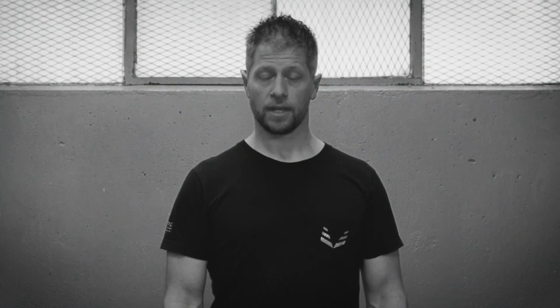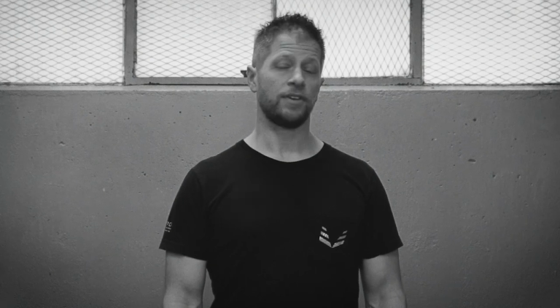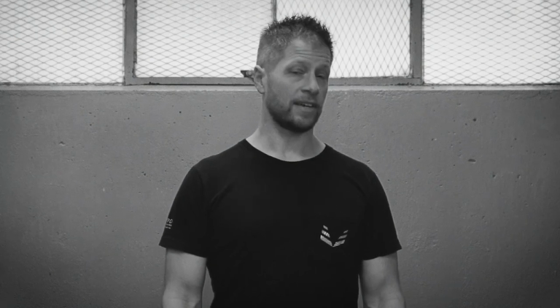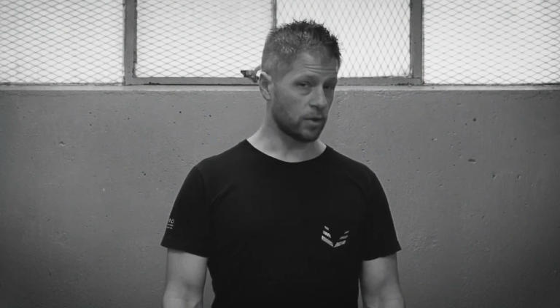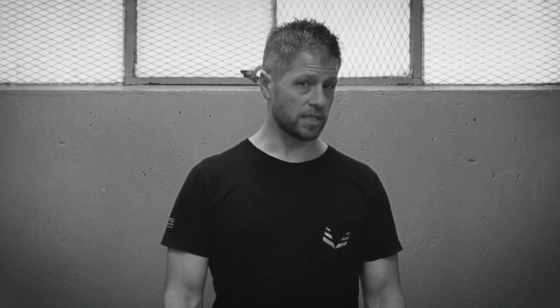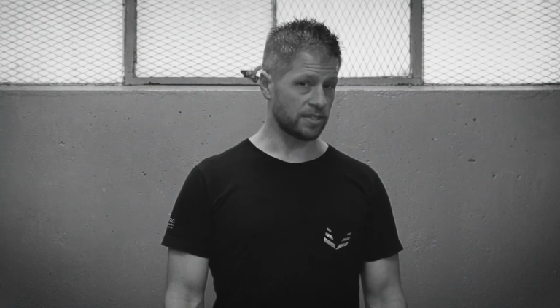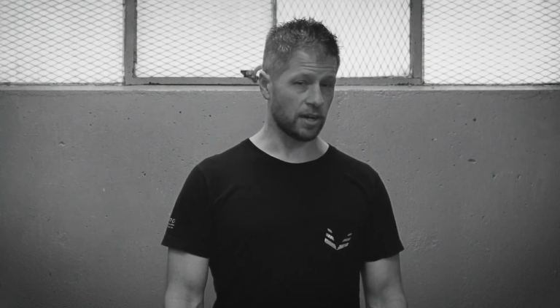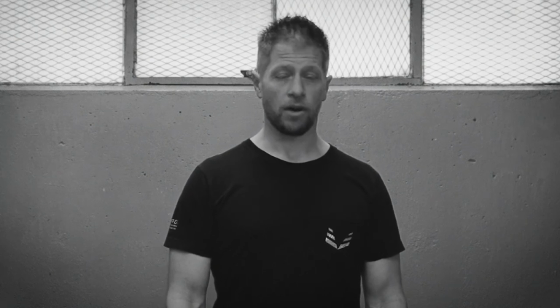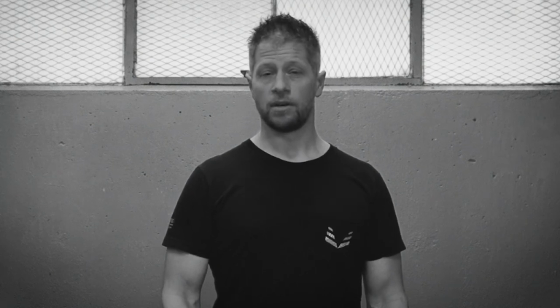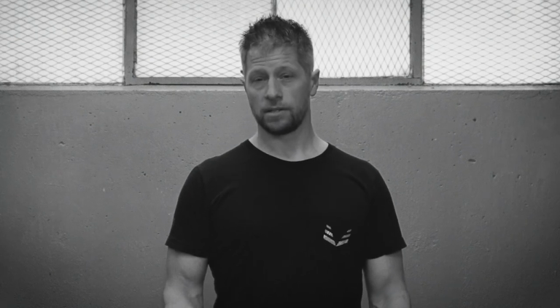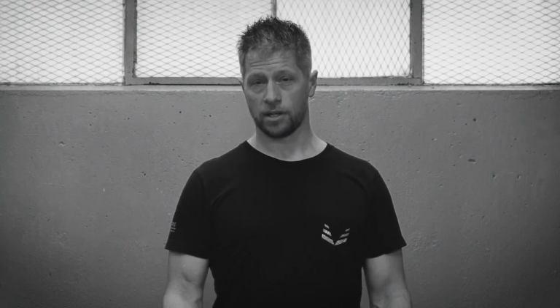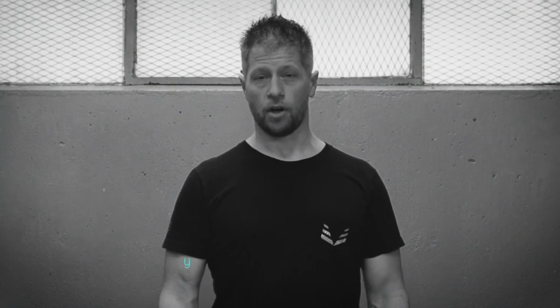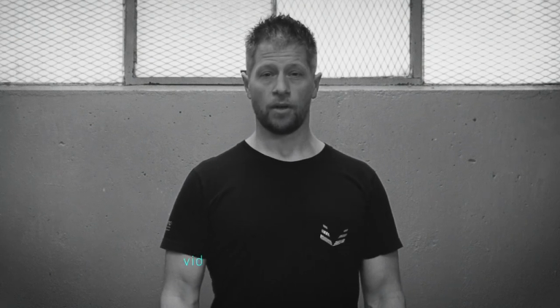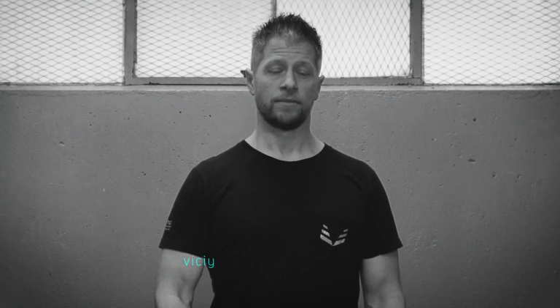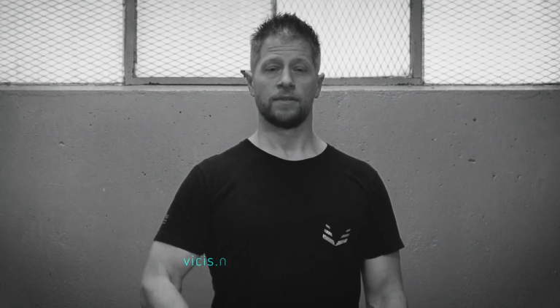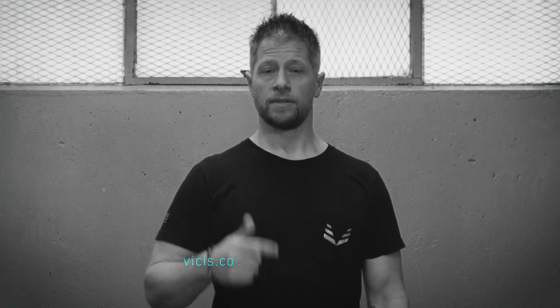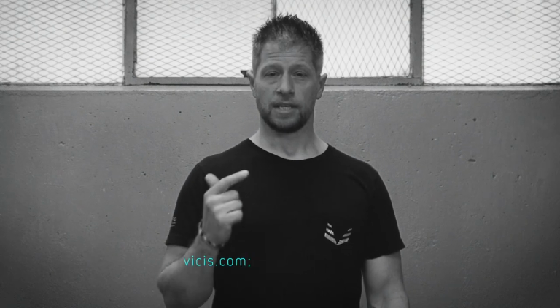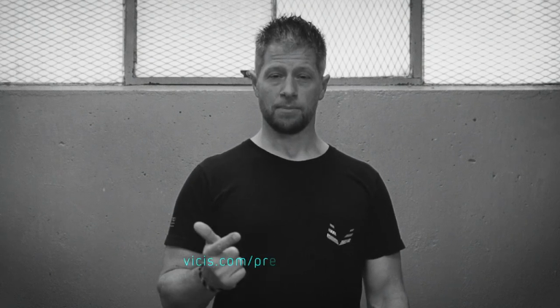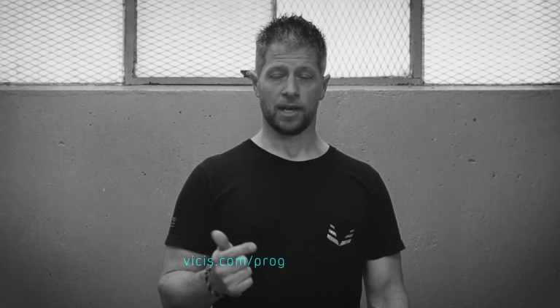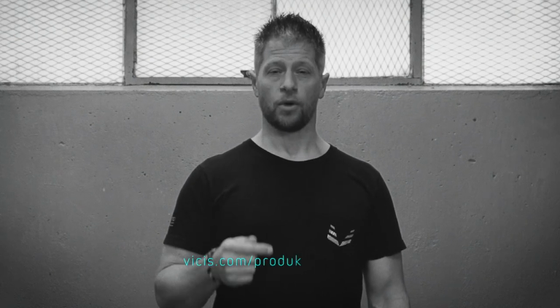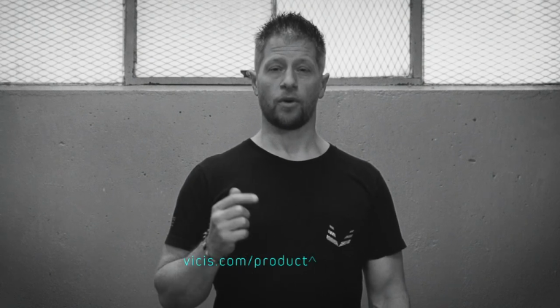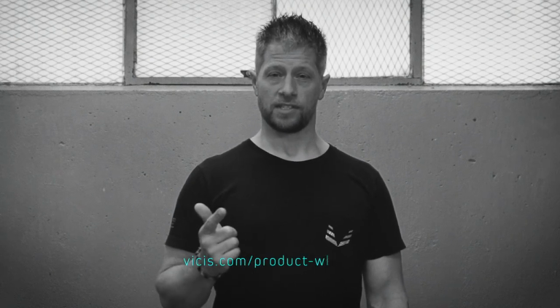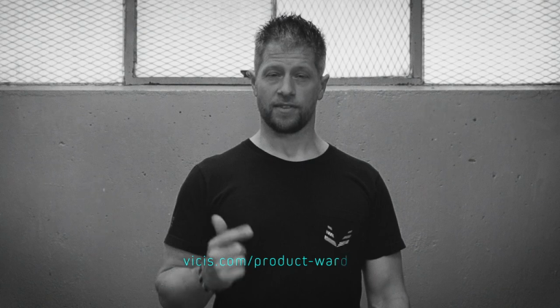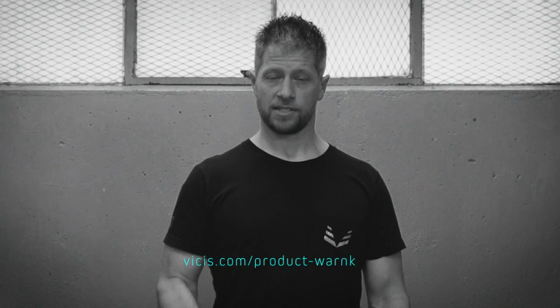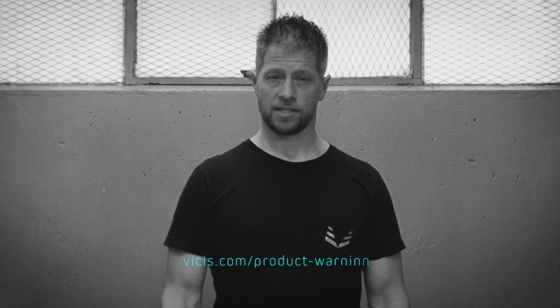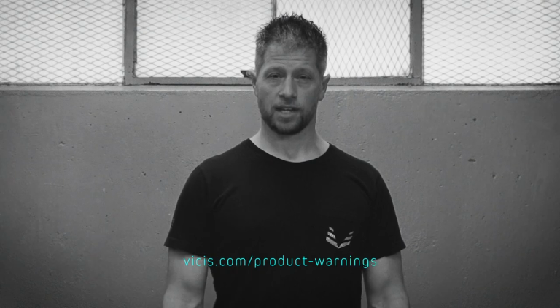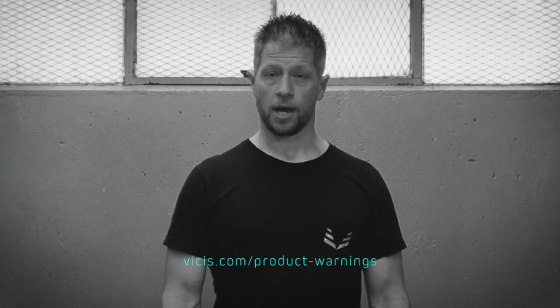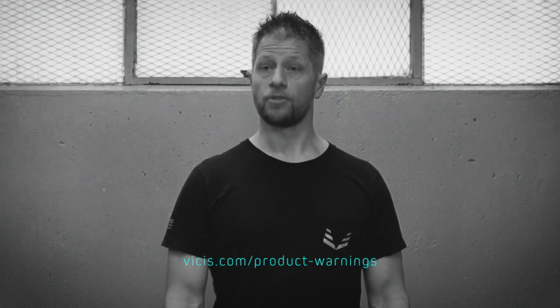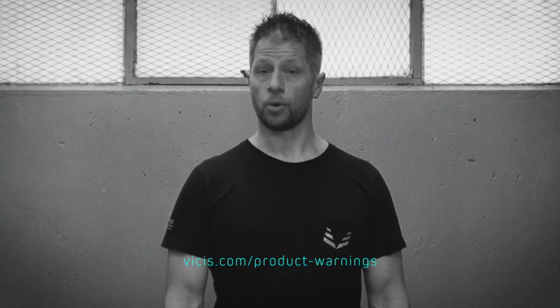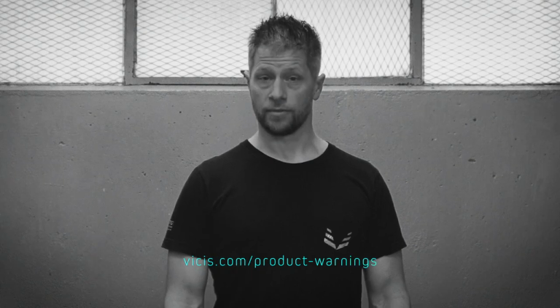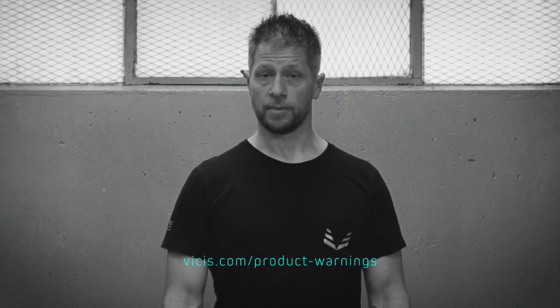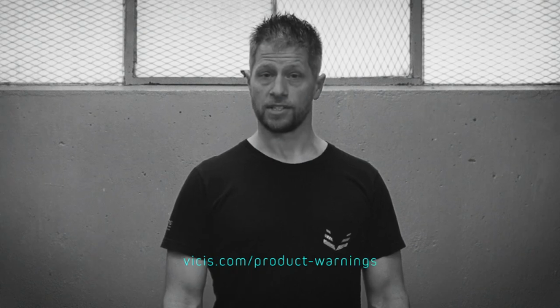If you have any questions at all, call, email, or visit vices.com for more information.